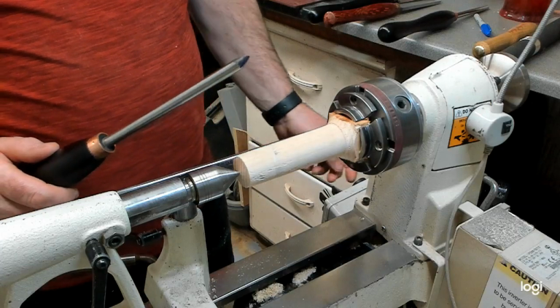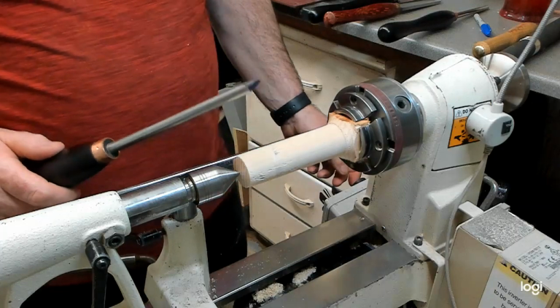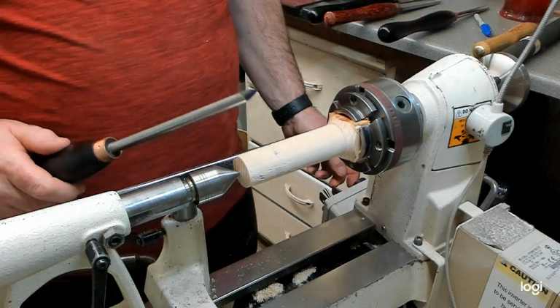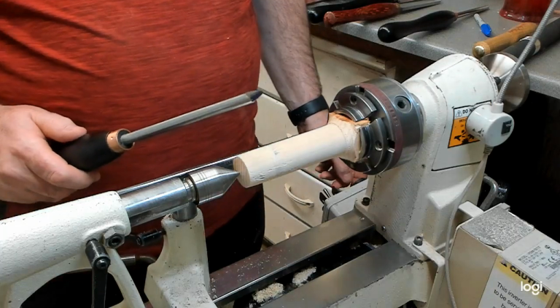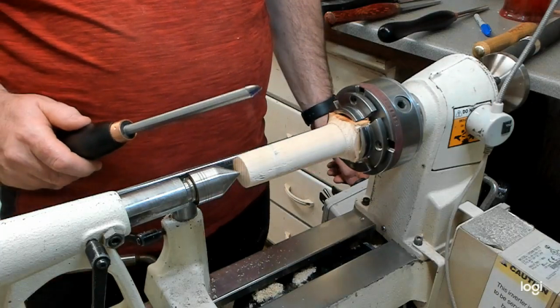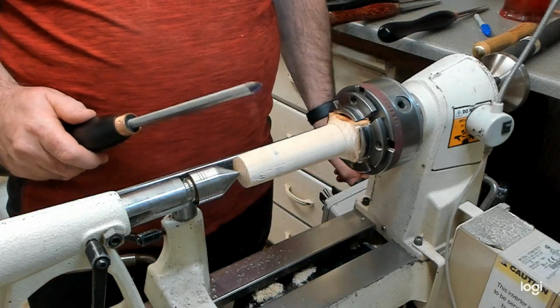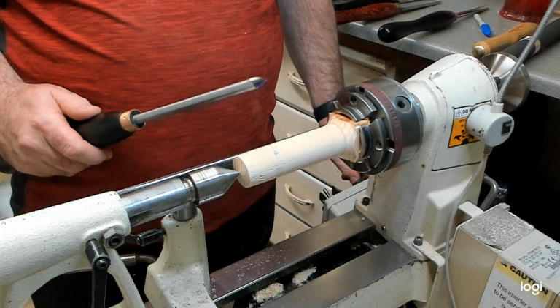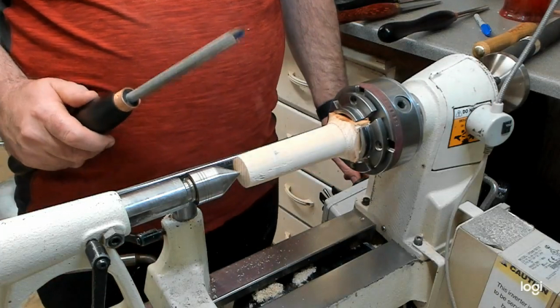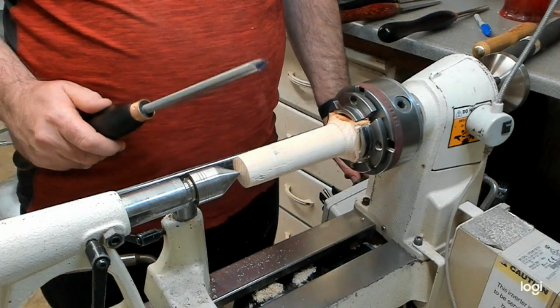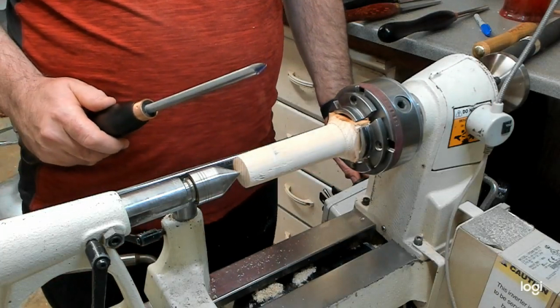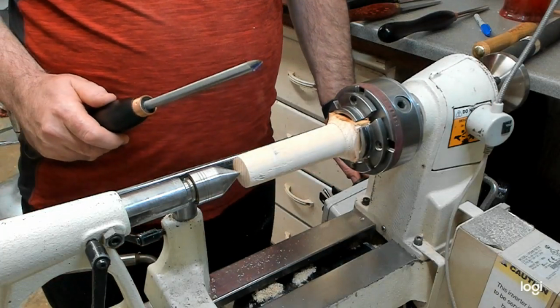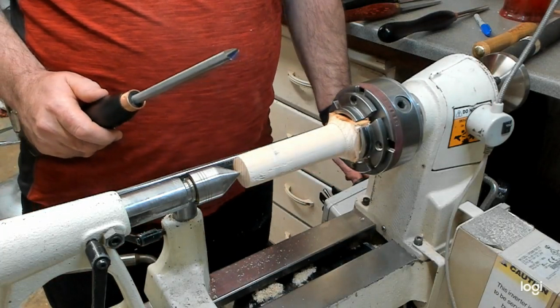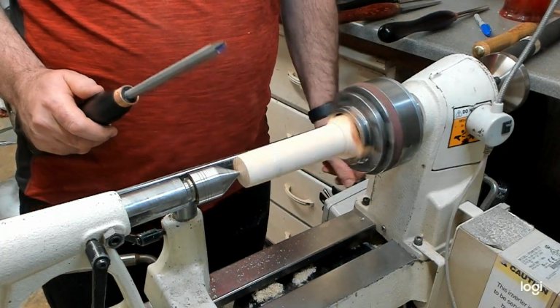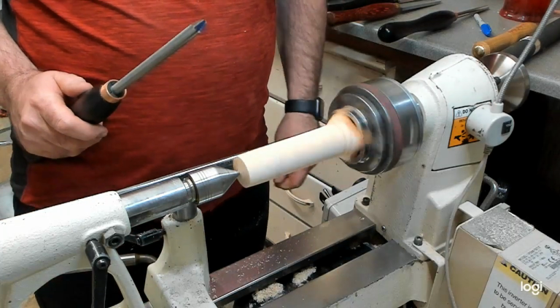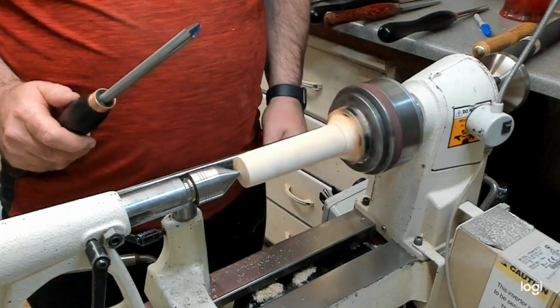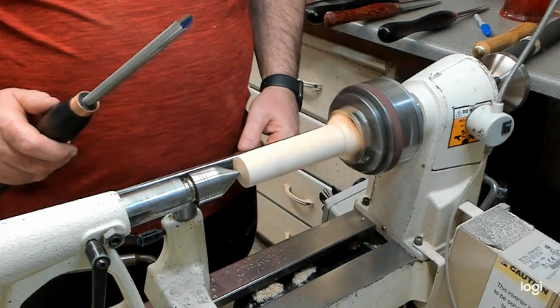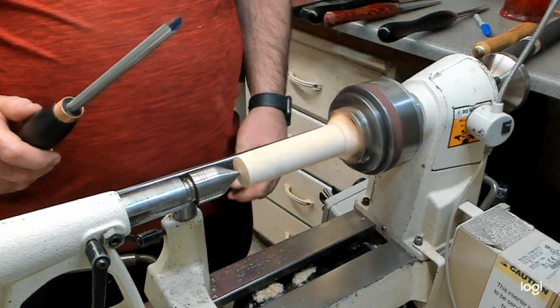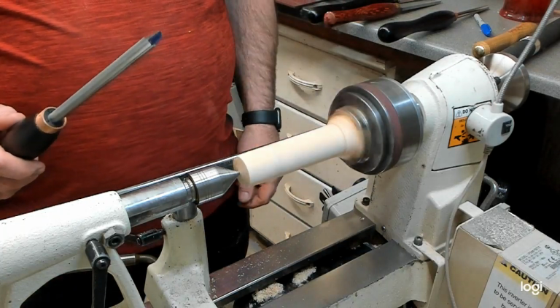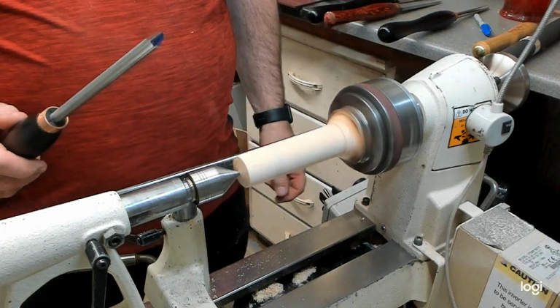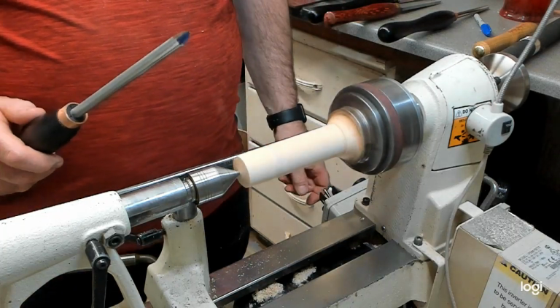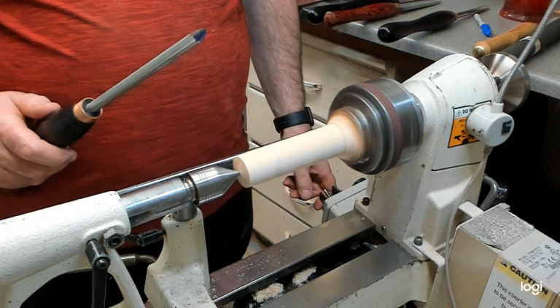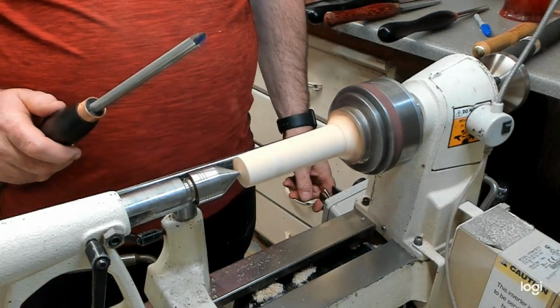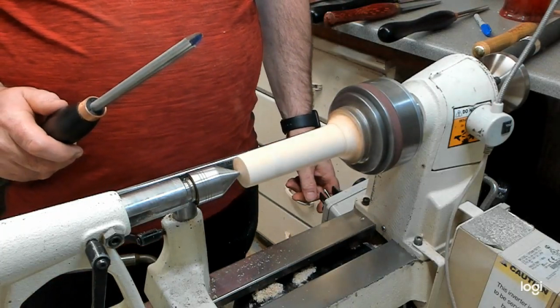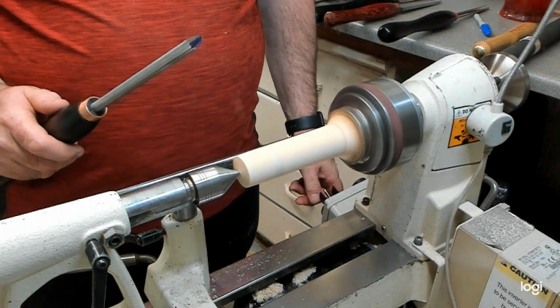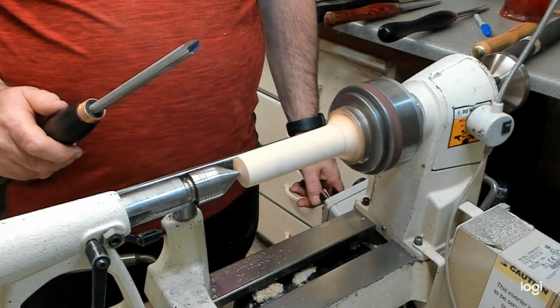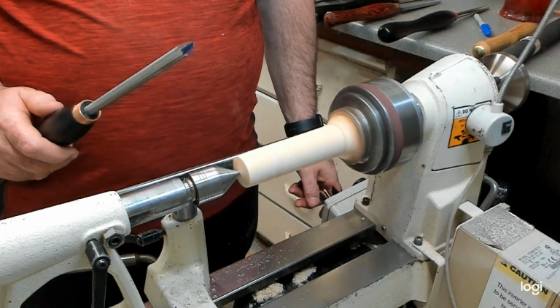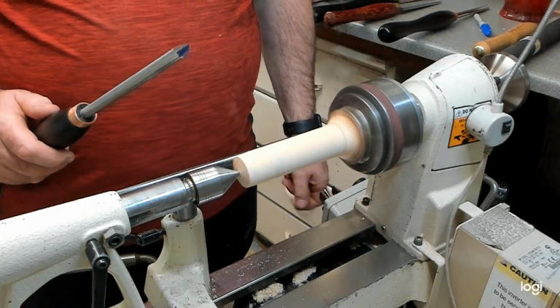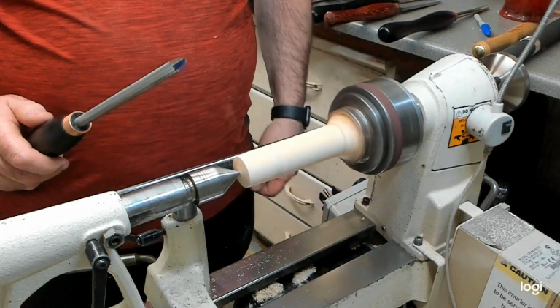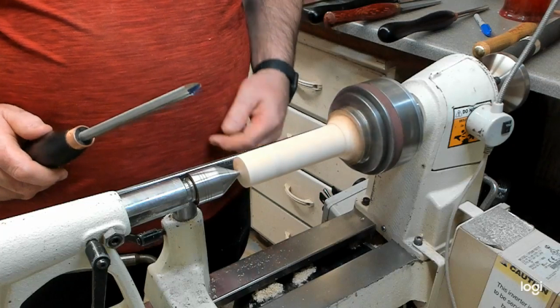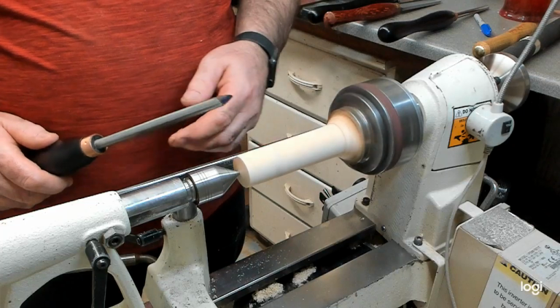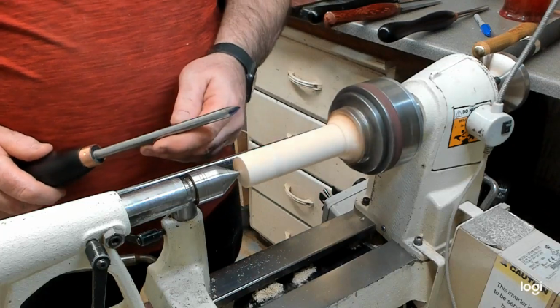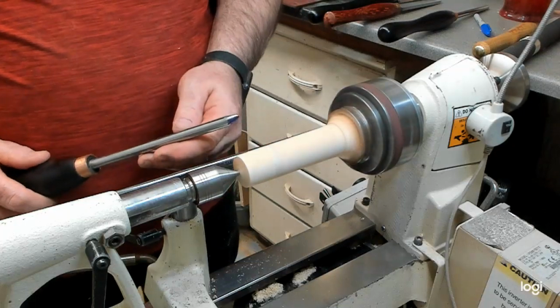I've just turned that around and we're off with the gouge. So we'll turn that on and see what she's like.